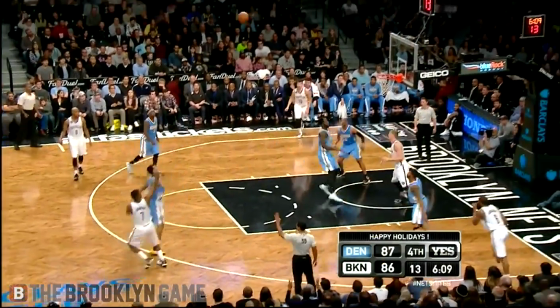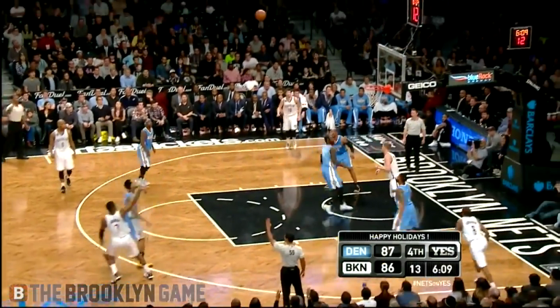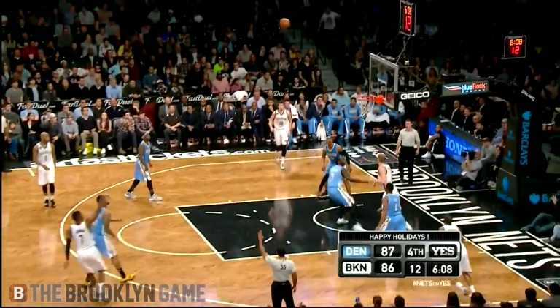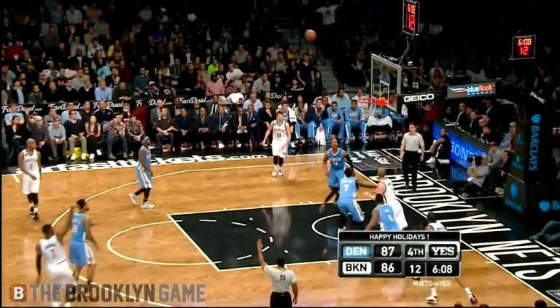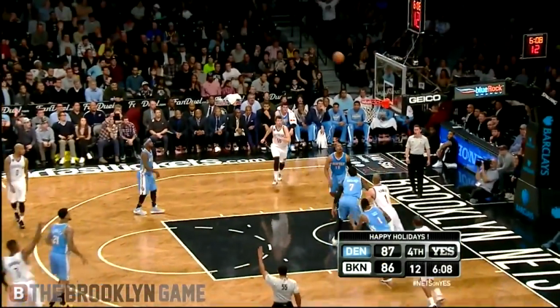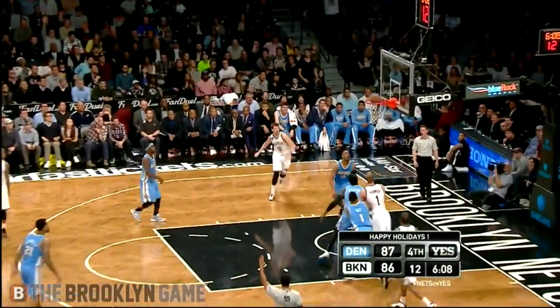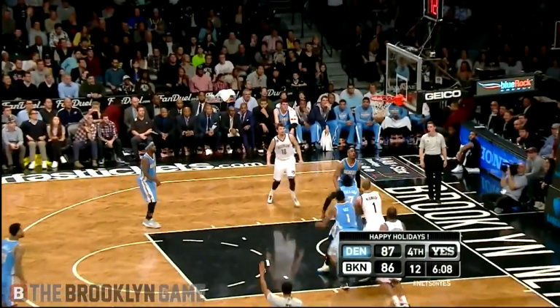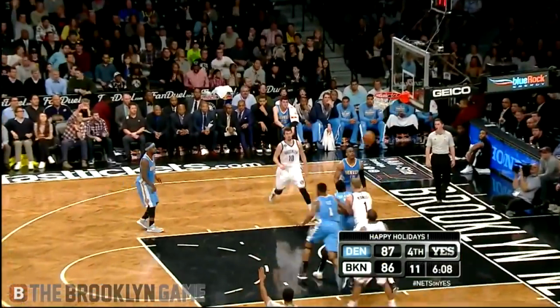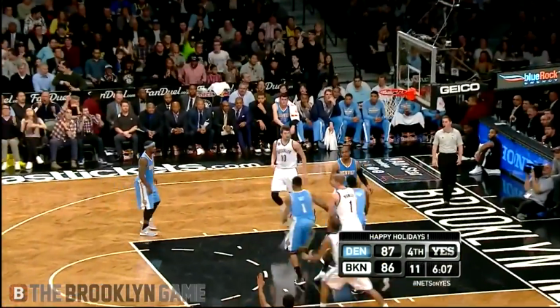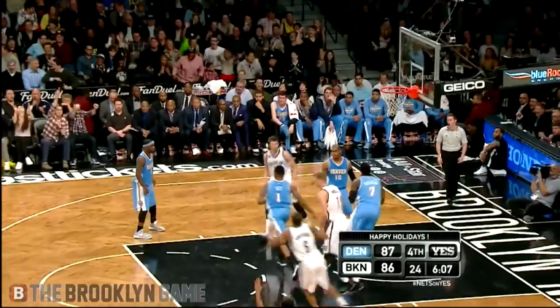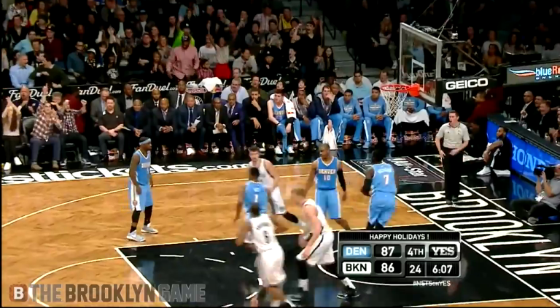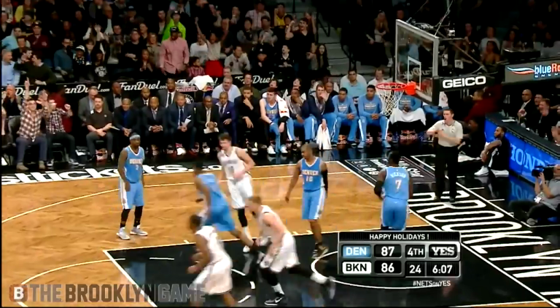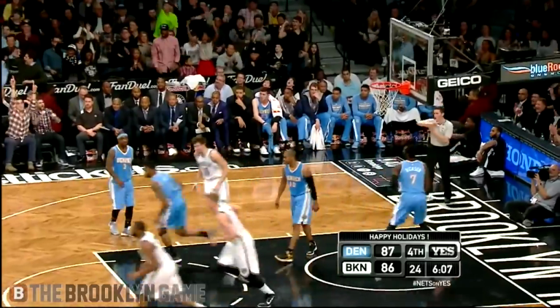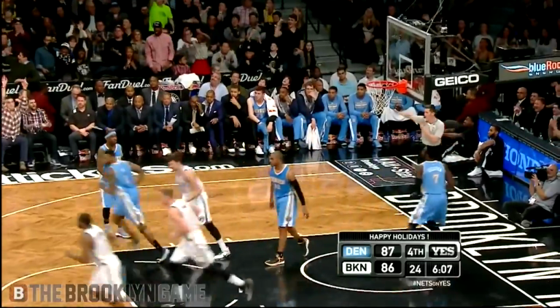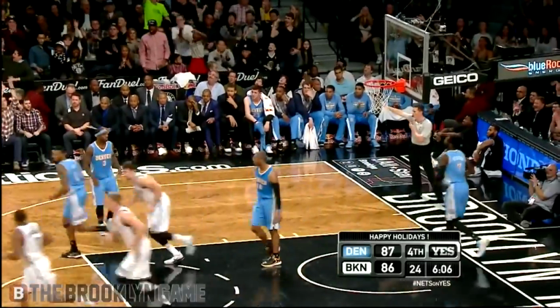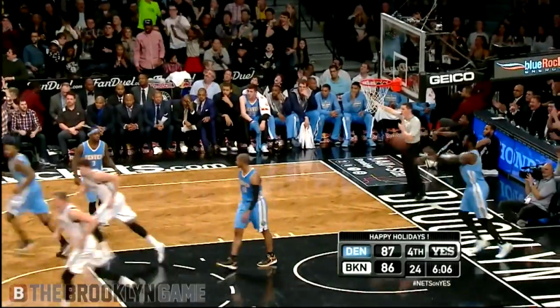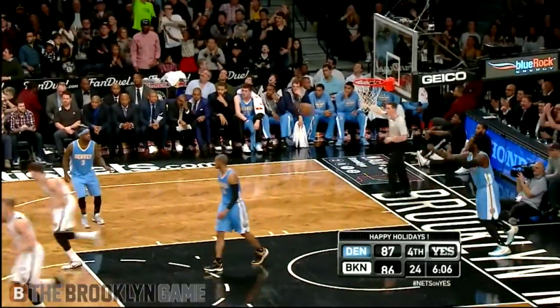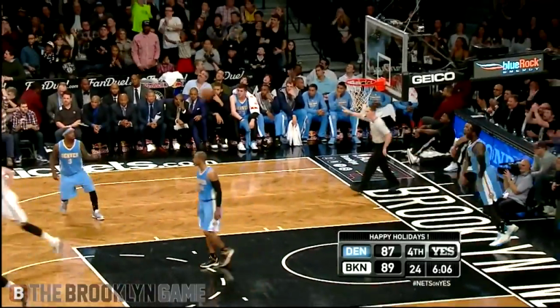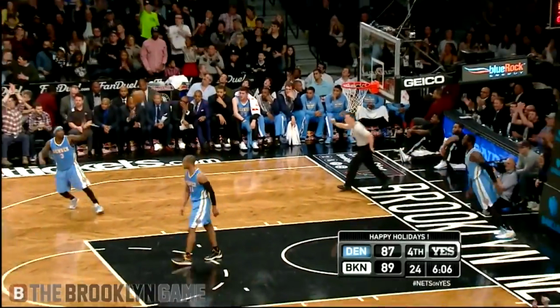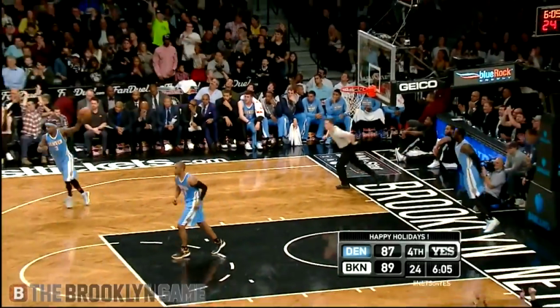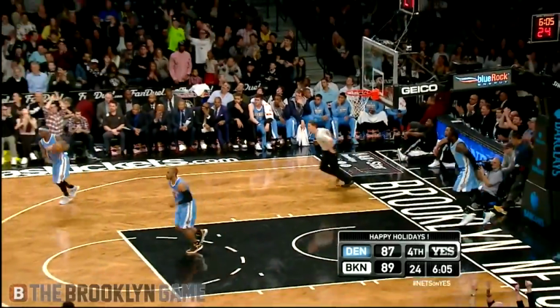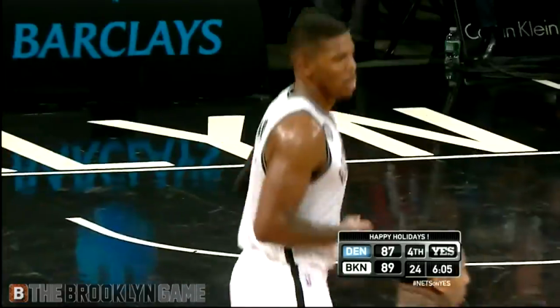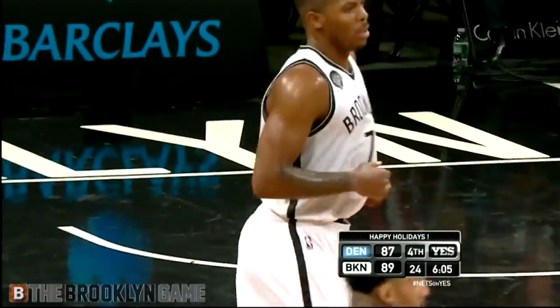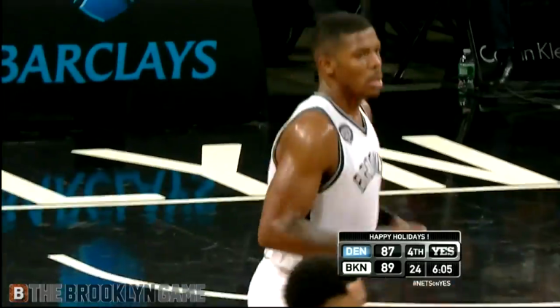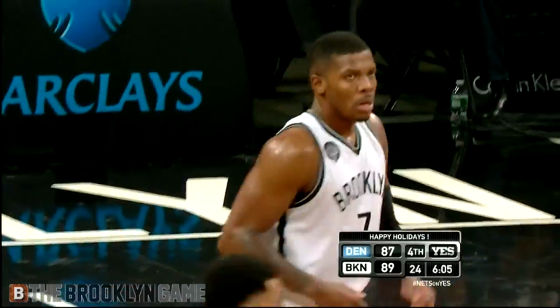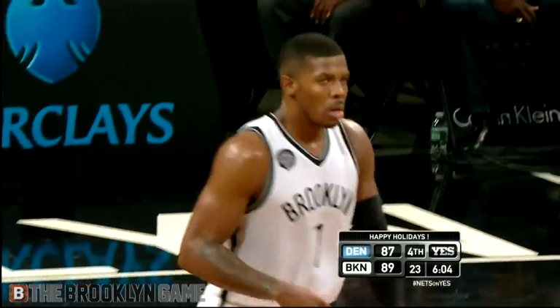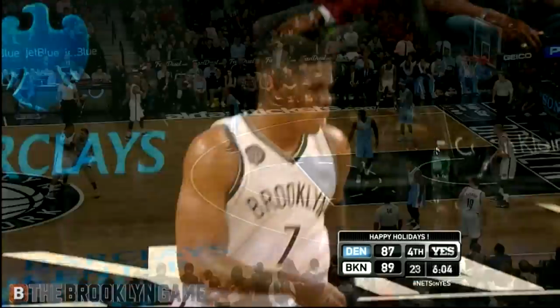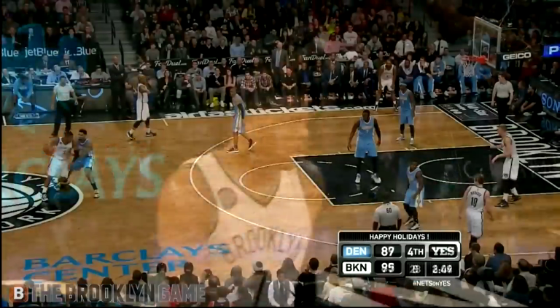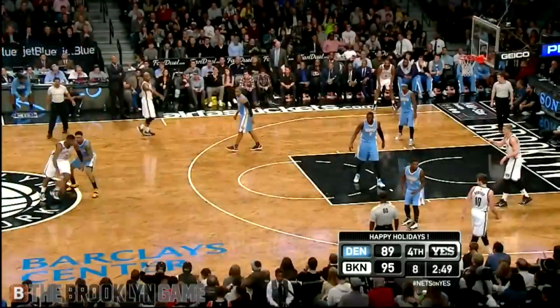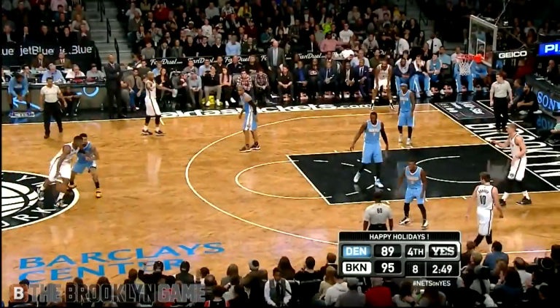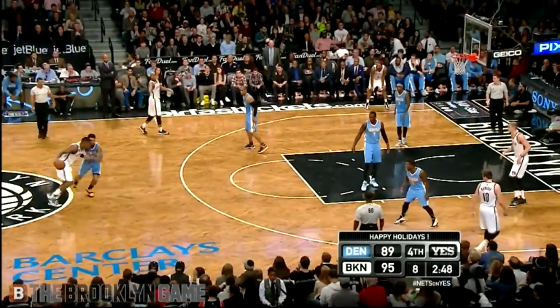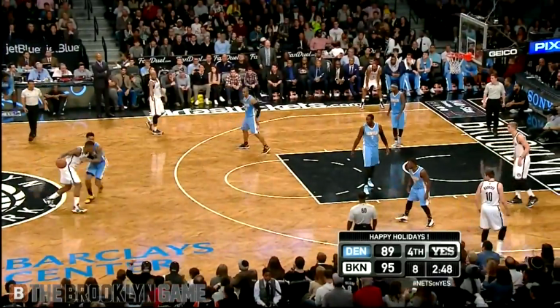Johnson — a bomb! Joe Johnson buries it from long range!